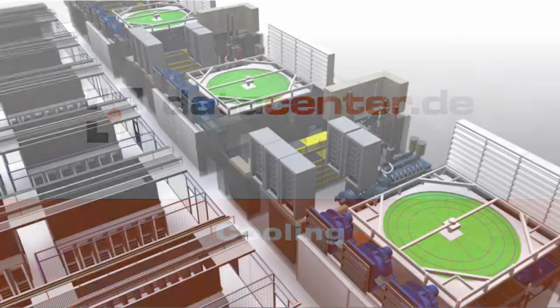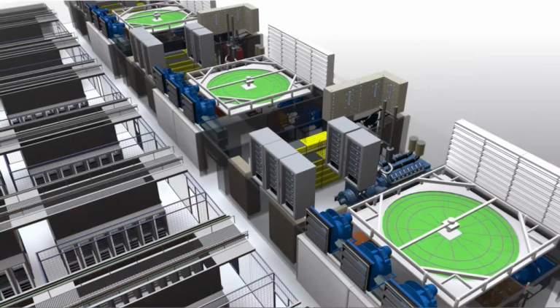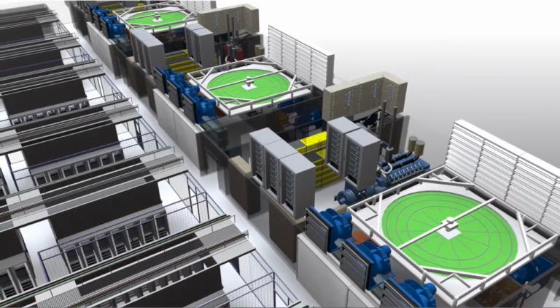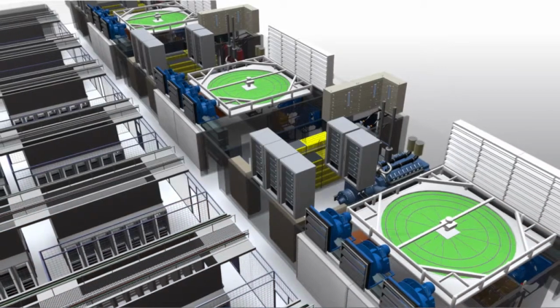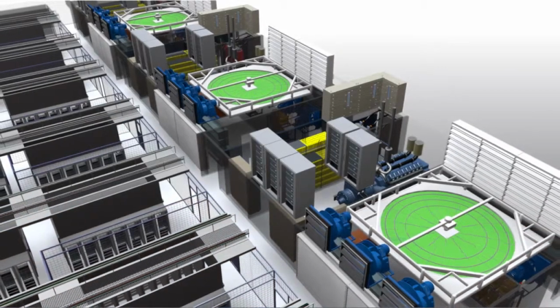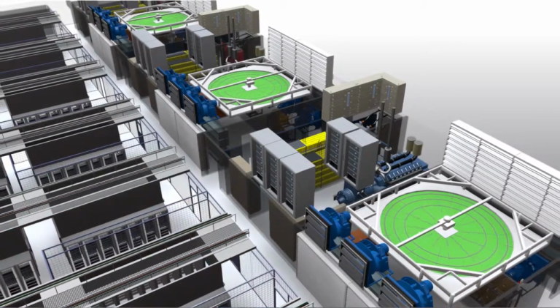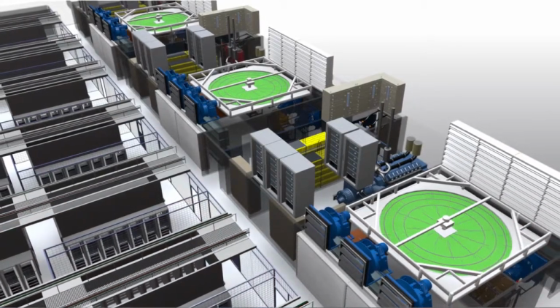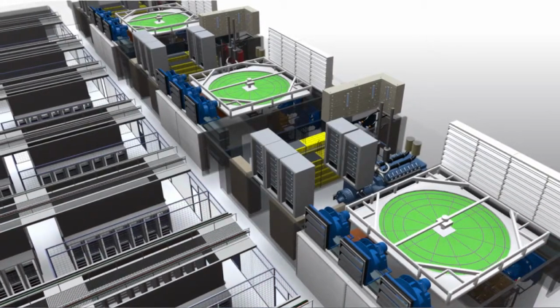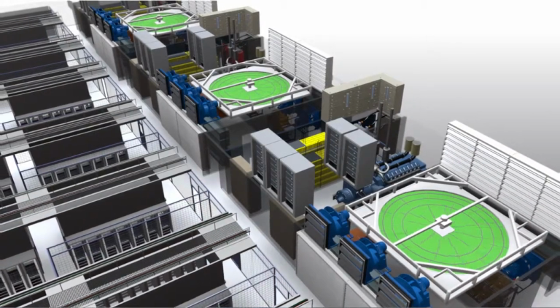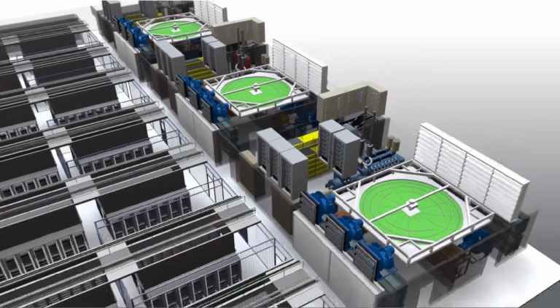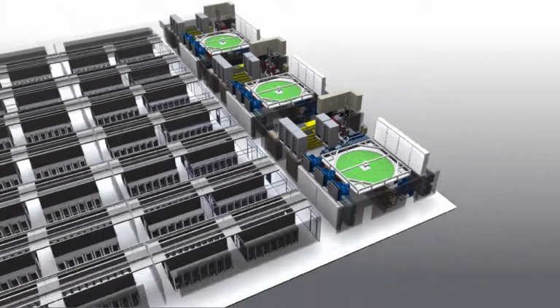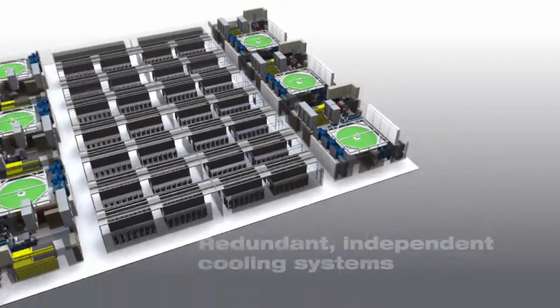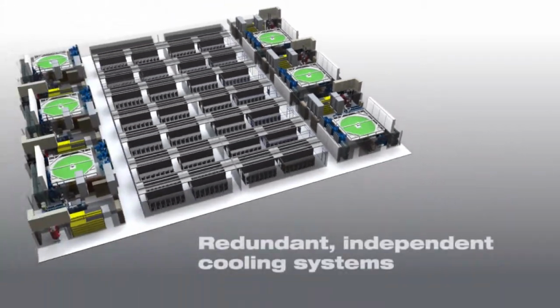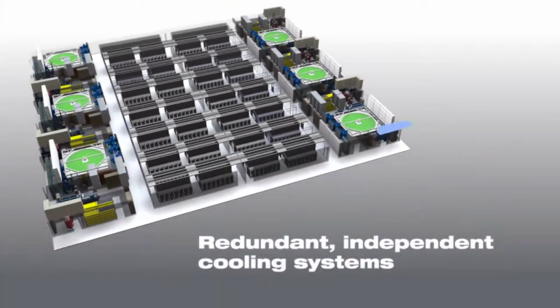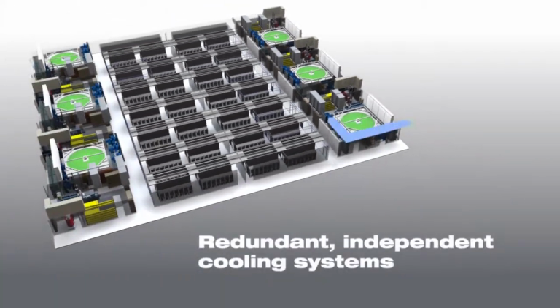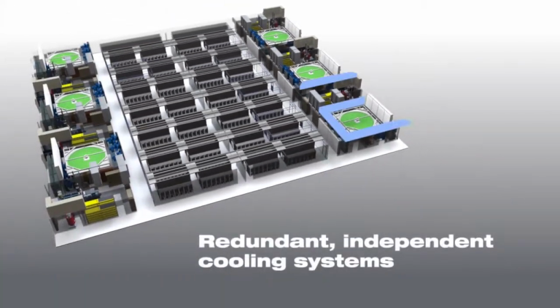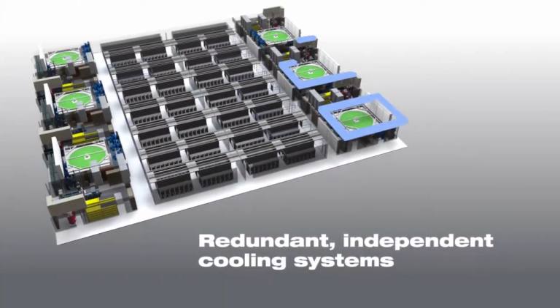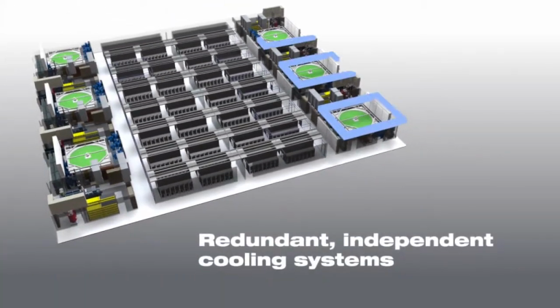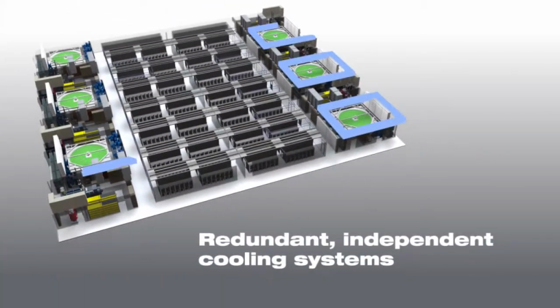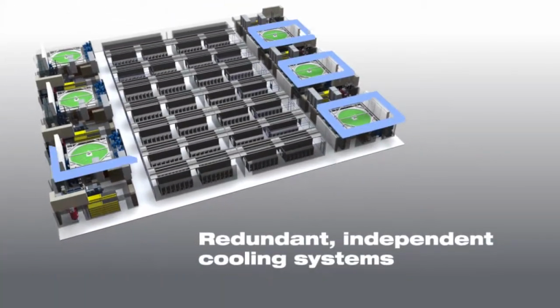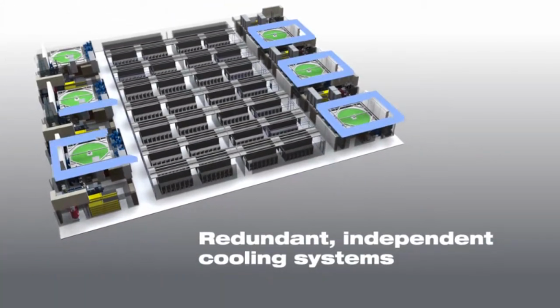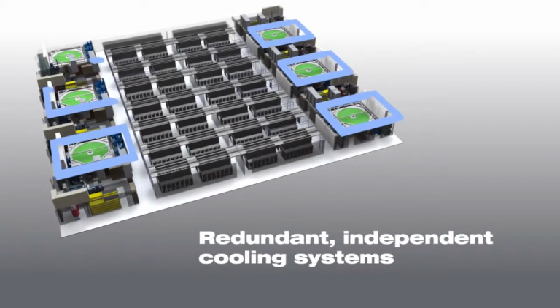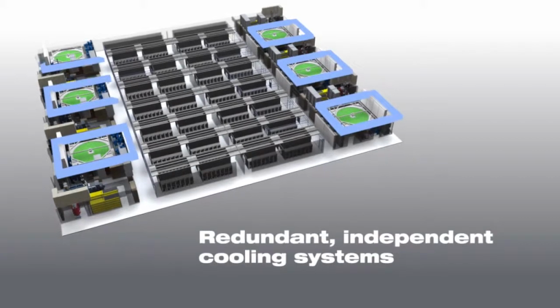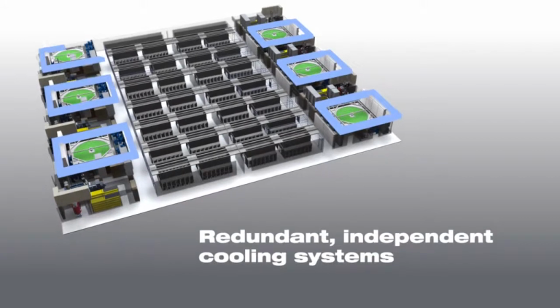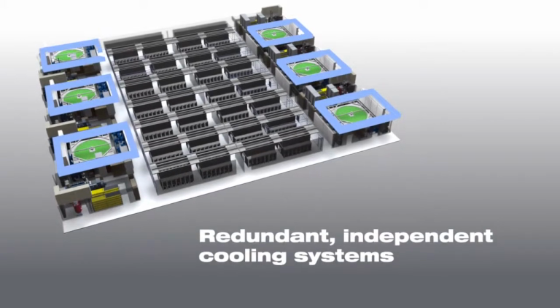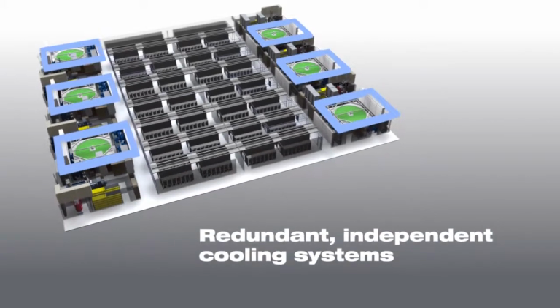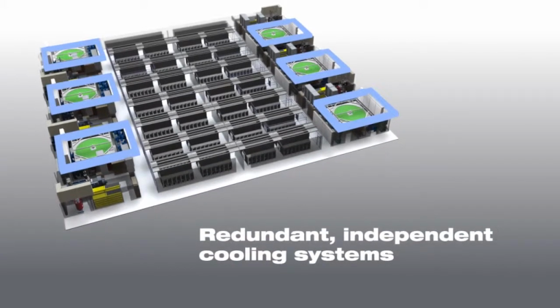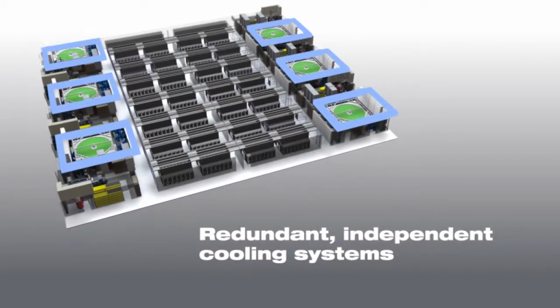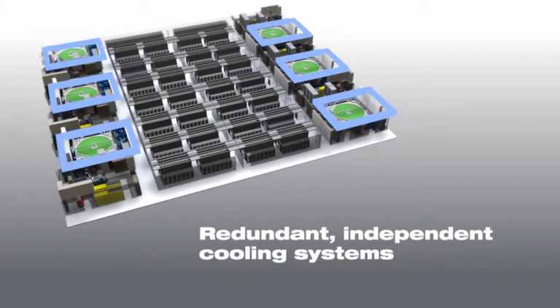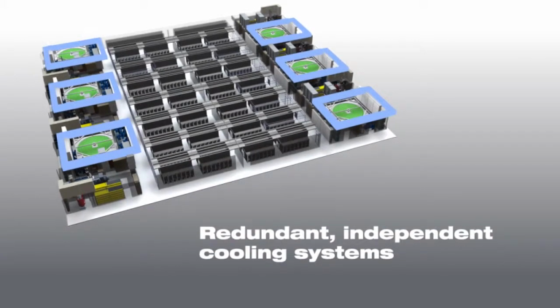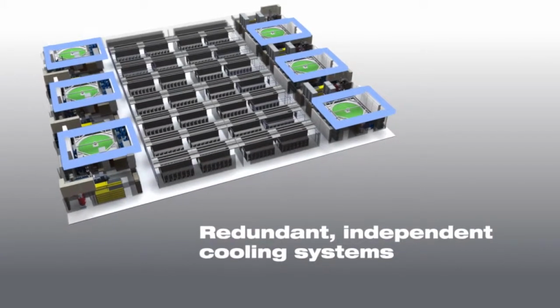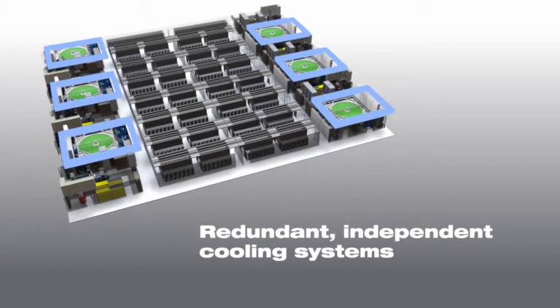Cooling in the data center is provided via self-sufficient cooling cells, based on the unique, innovative Kyoto cooling system.